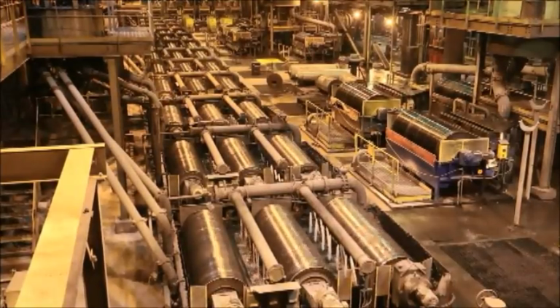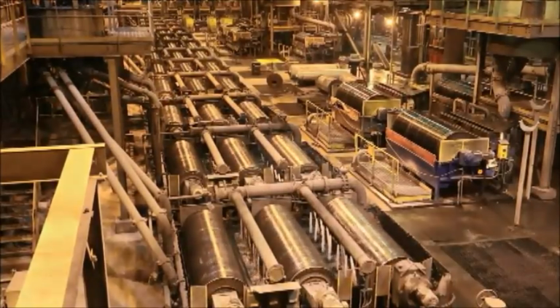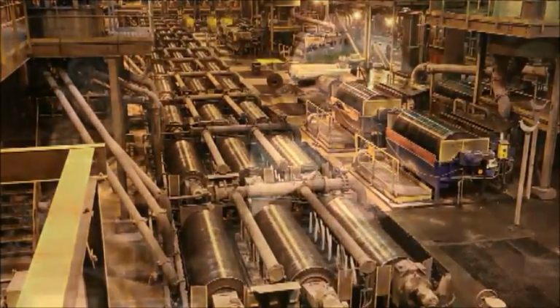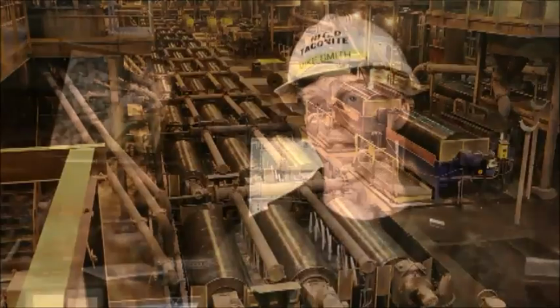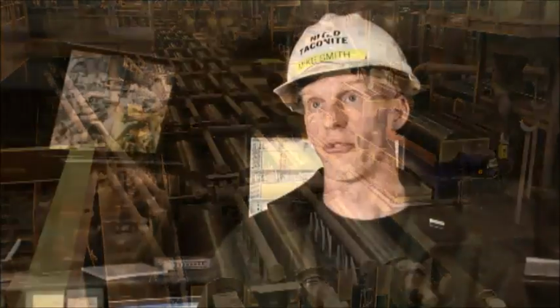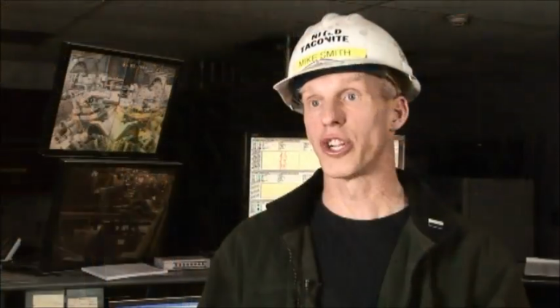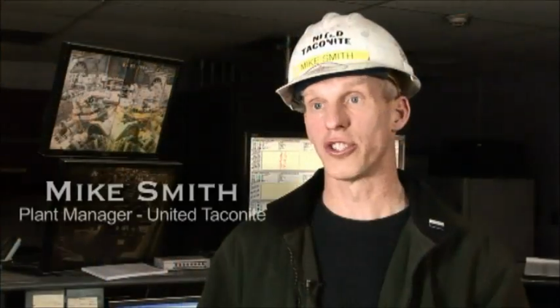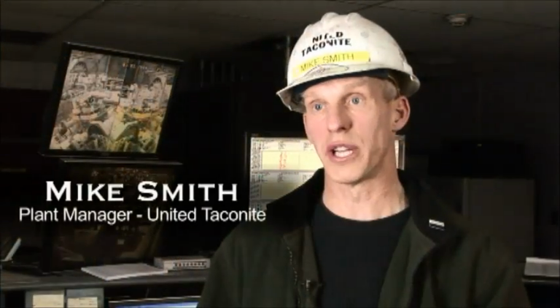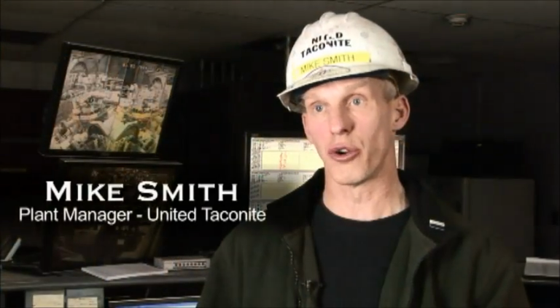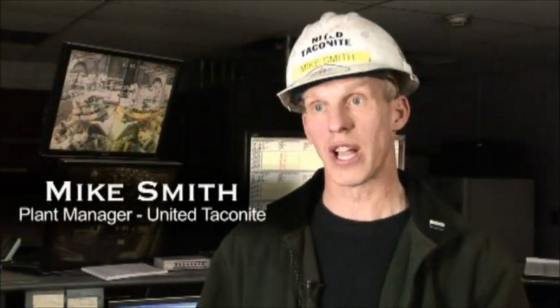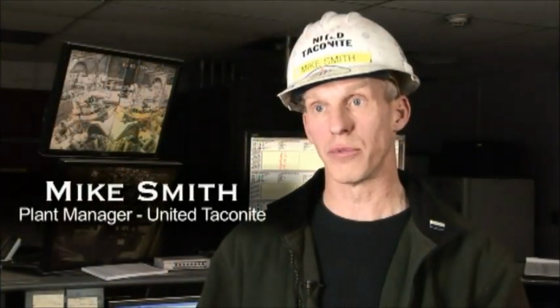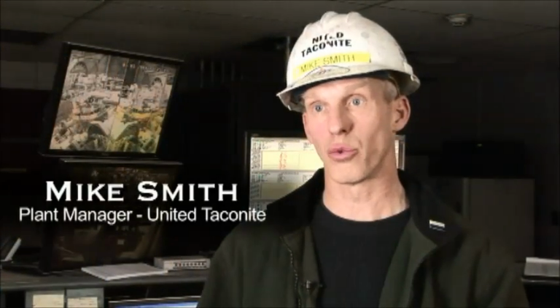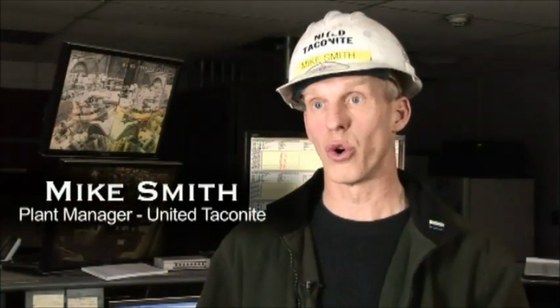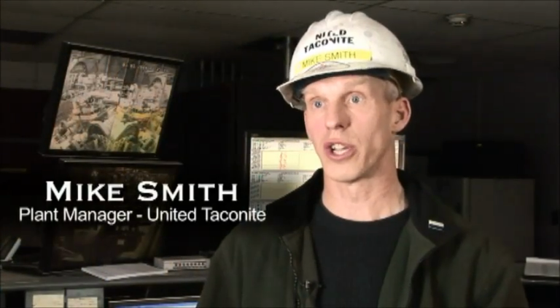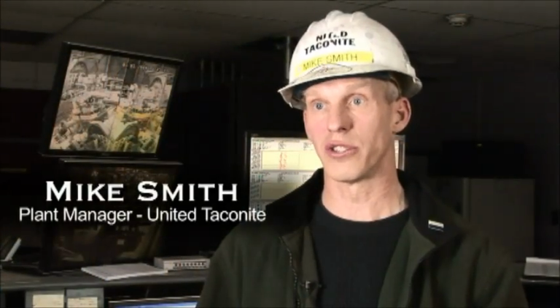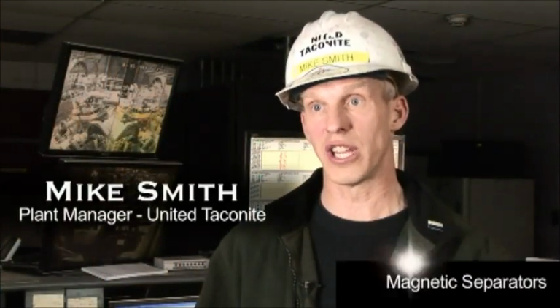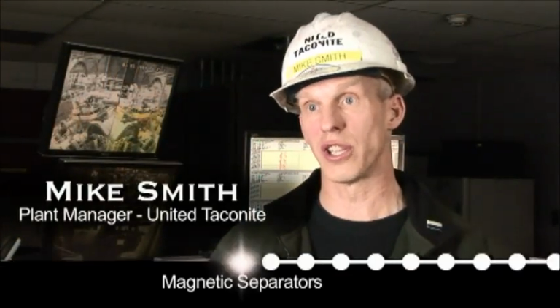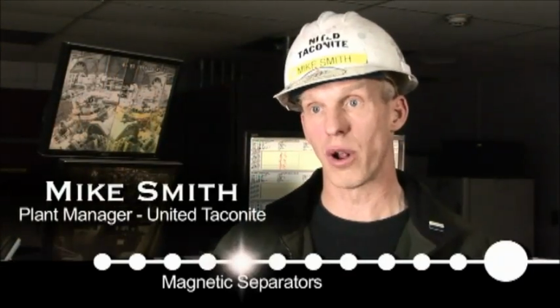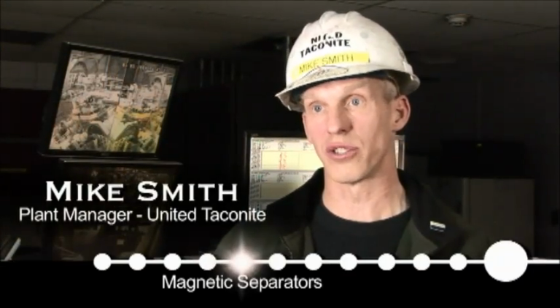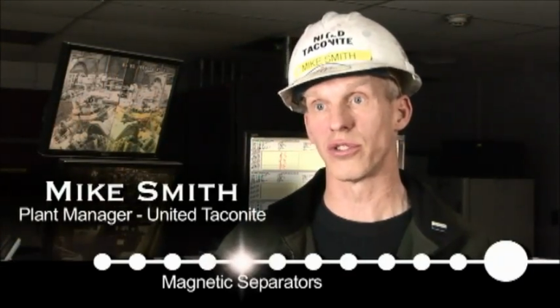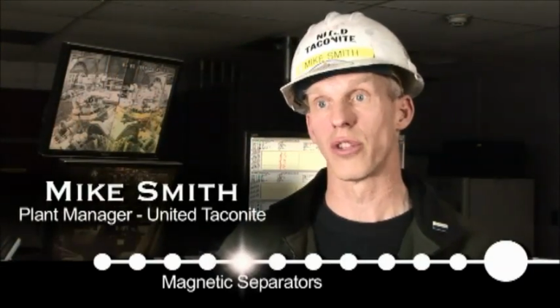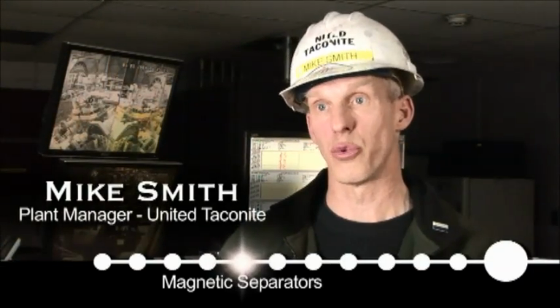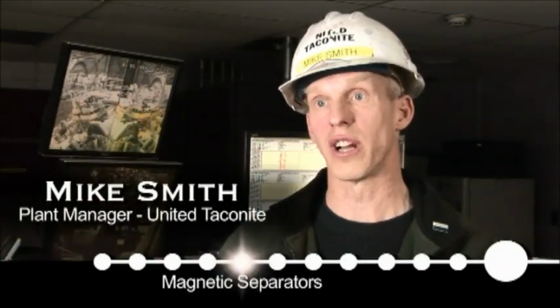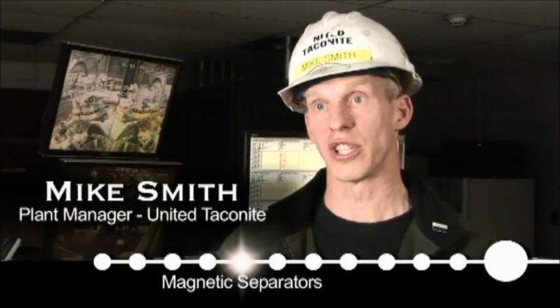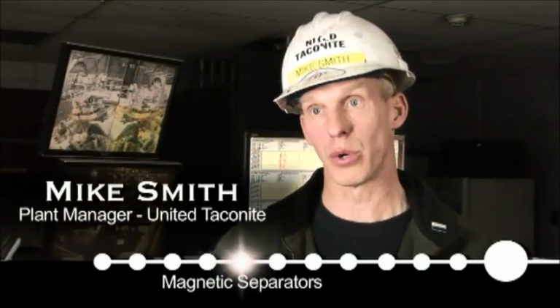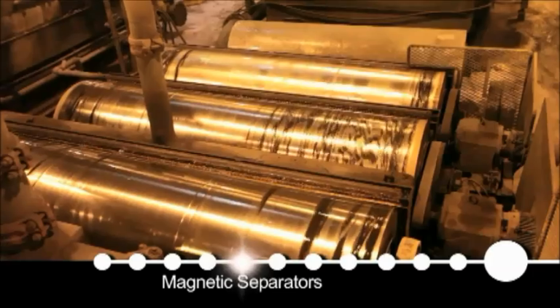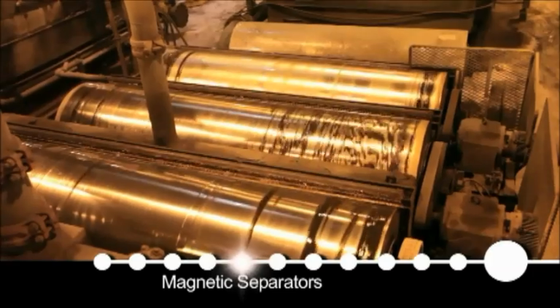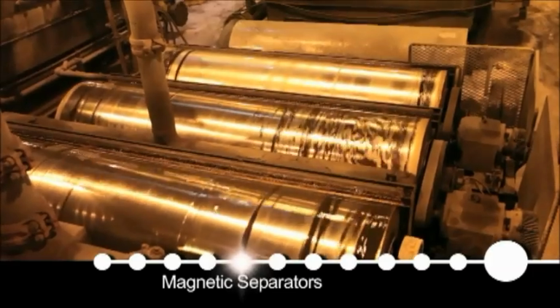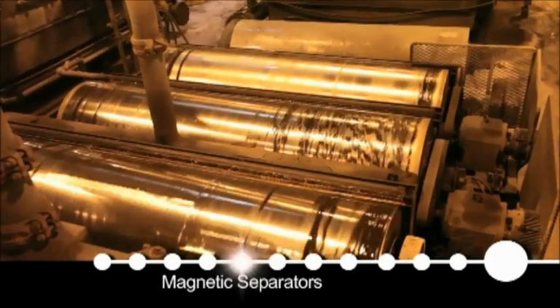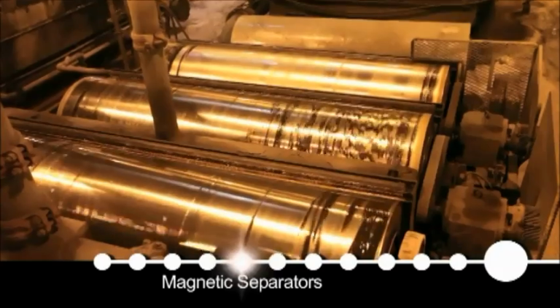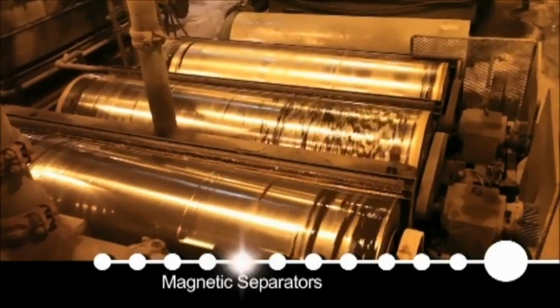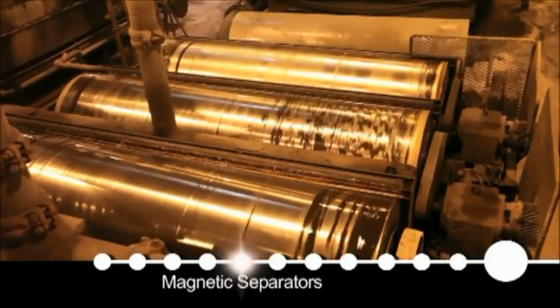For every four tons of material that comes in, one ton stays in the process and three tons get put out into the tailing space.